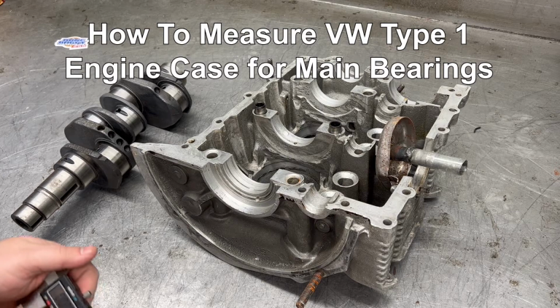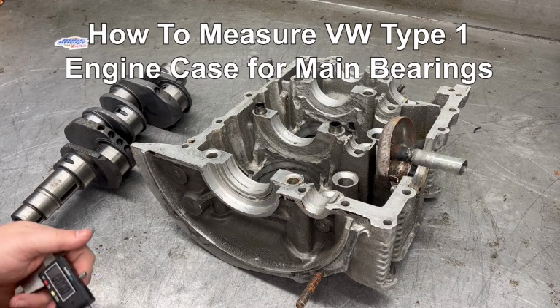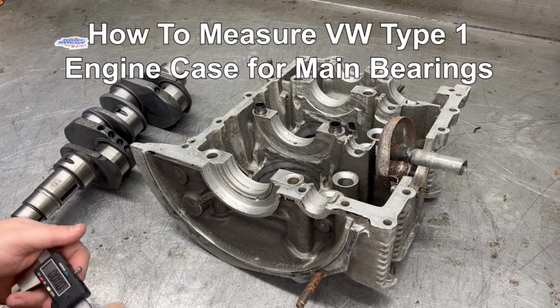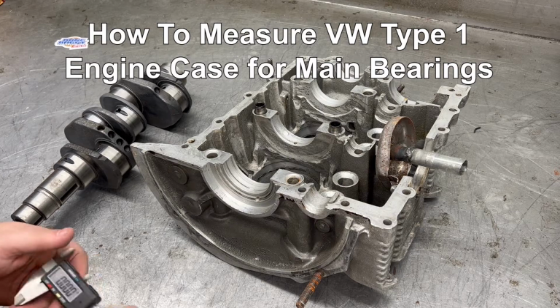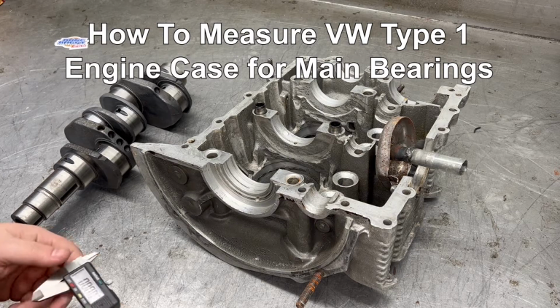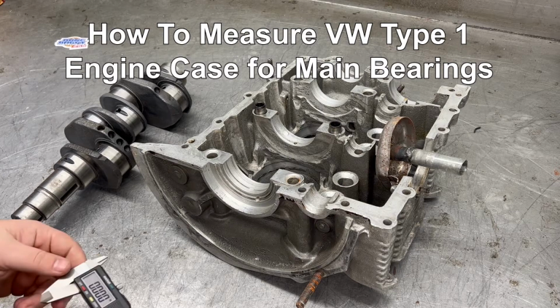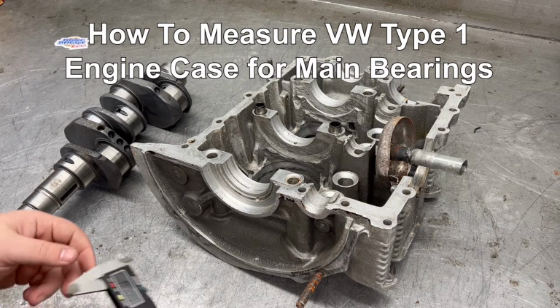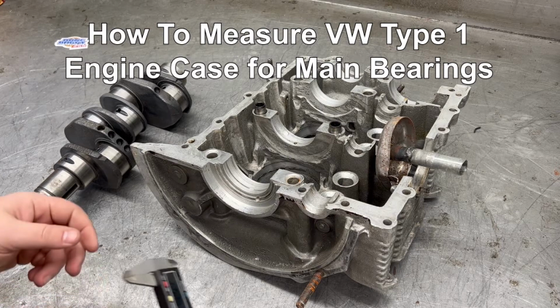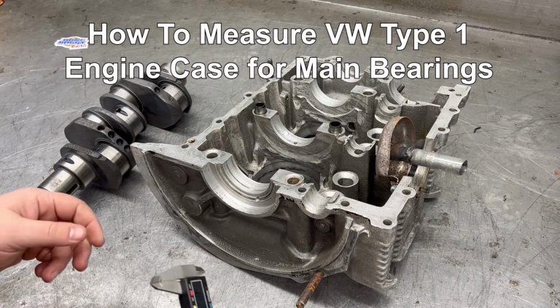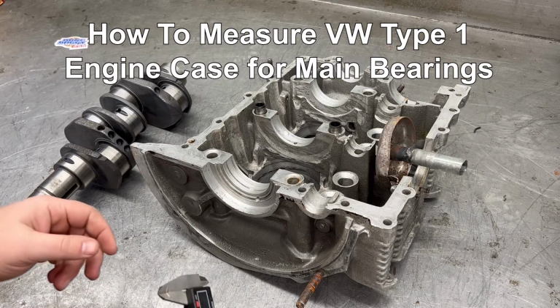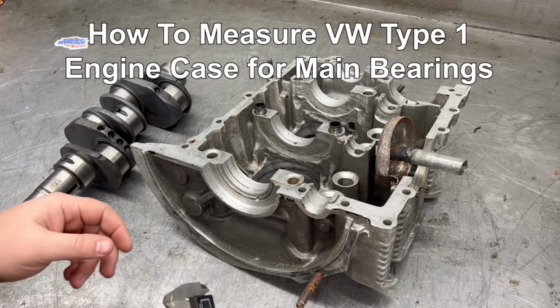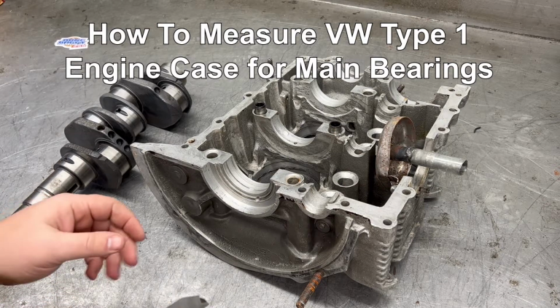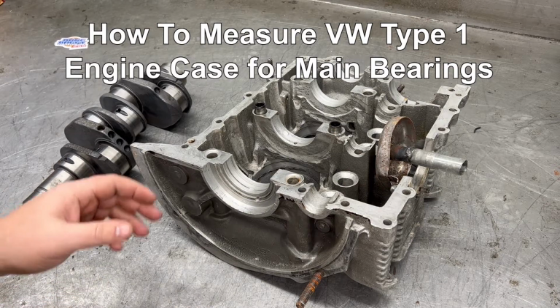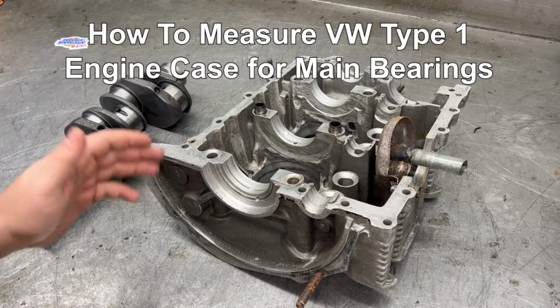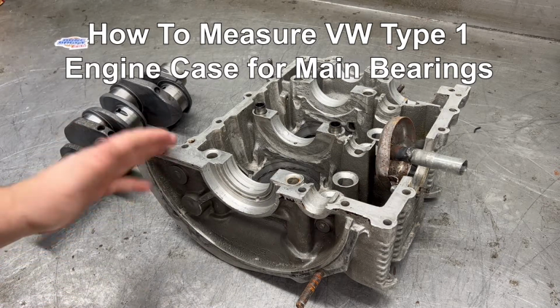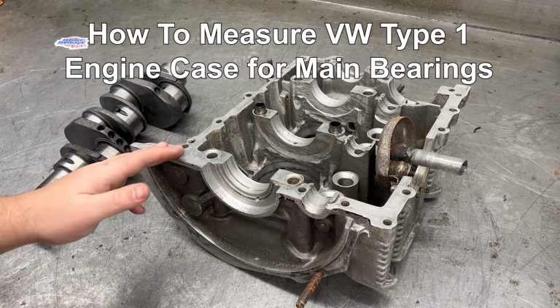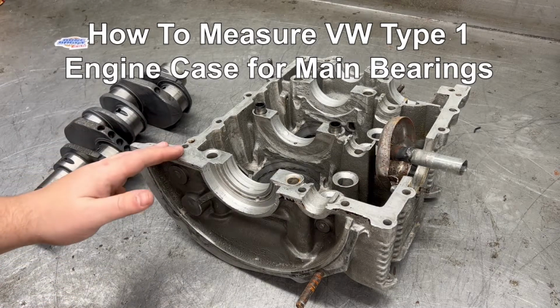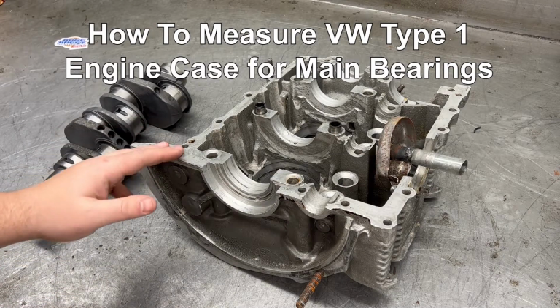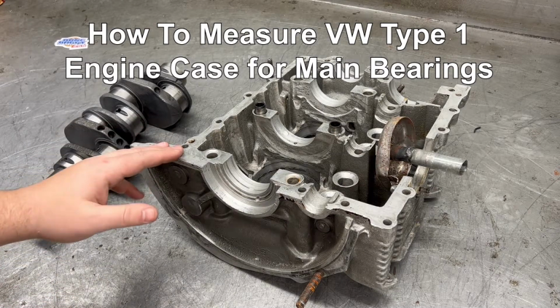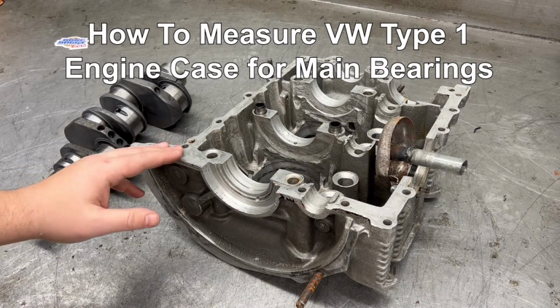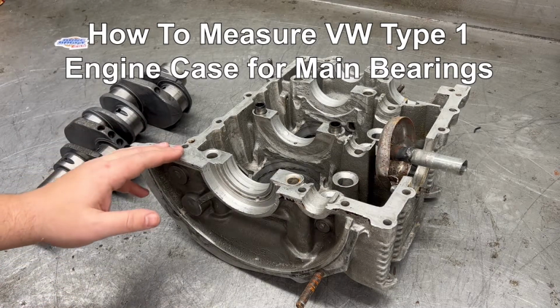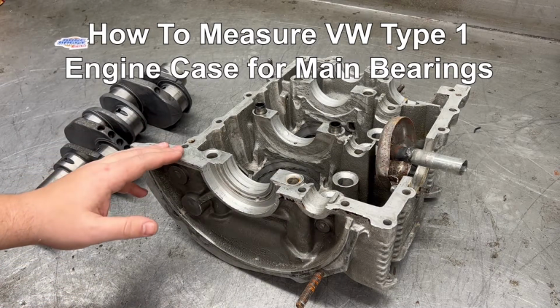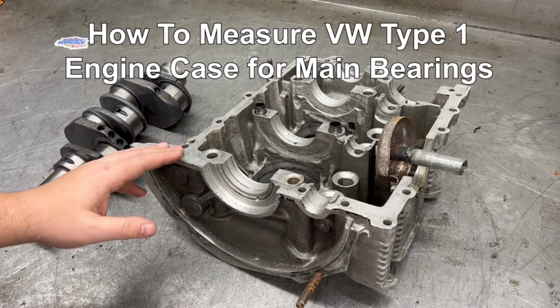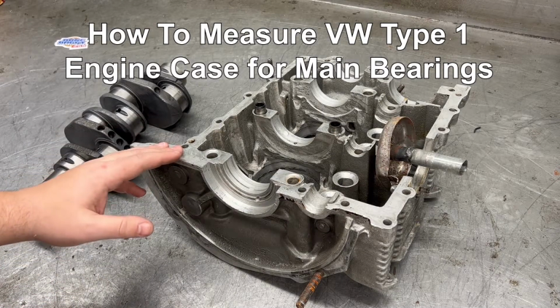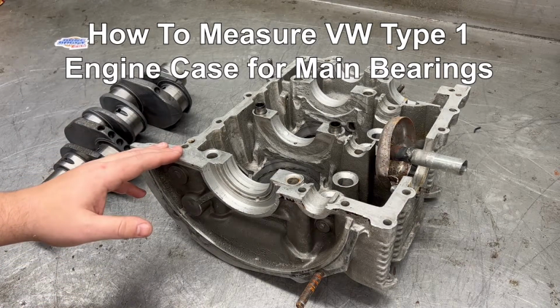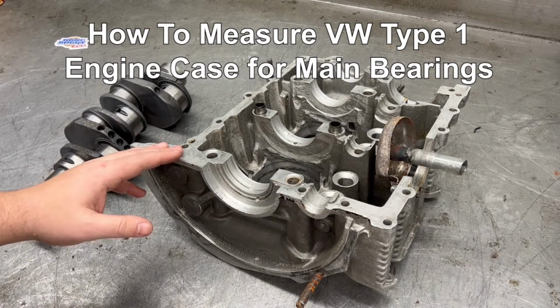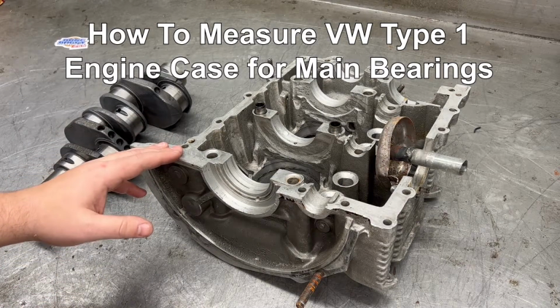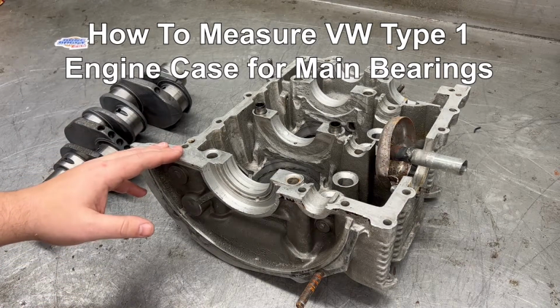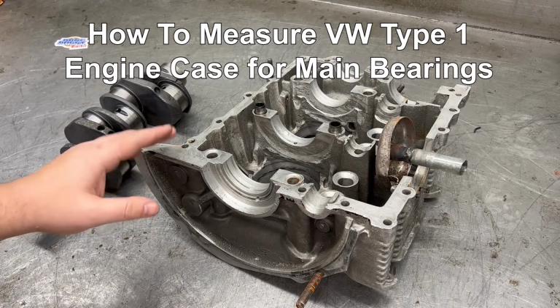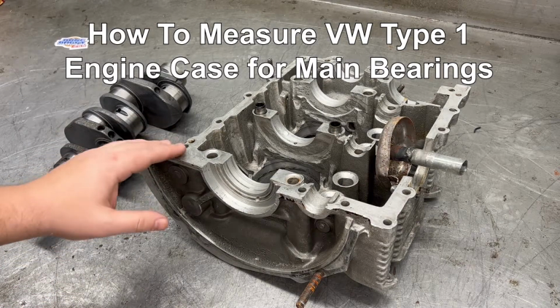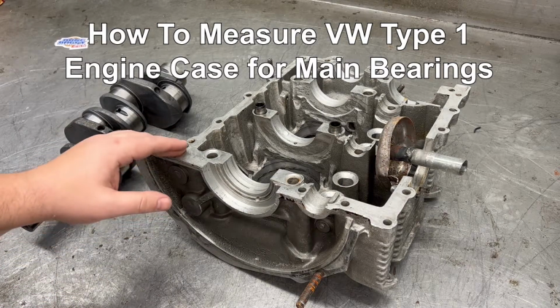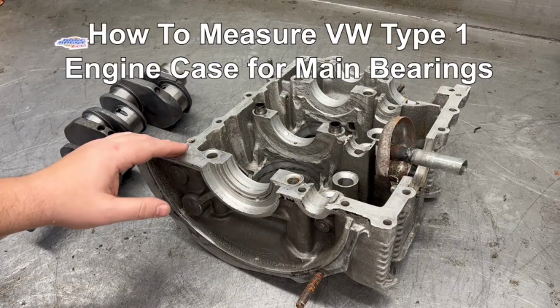Hey, Rob here with Dumbugate Warehouse. Here's how to measure a type 1 engine for main bearings.